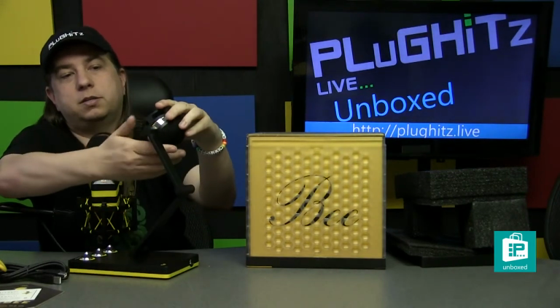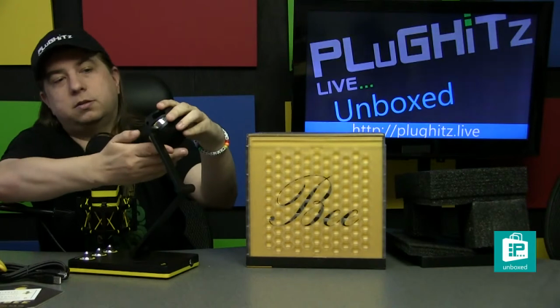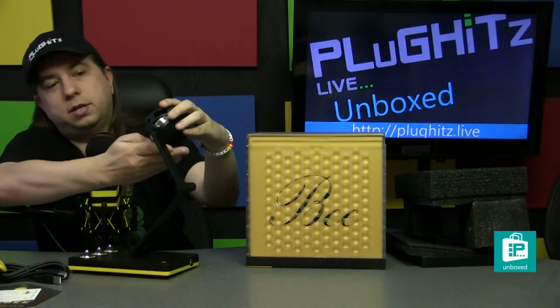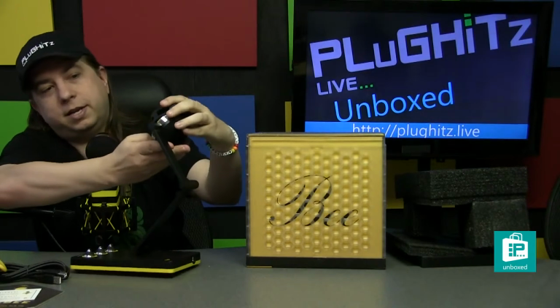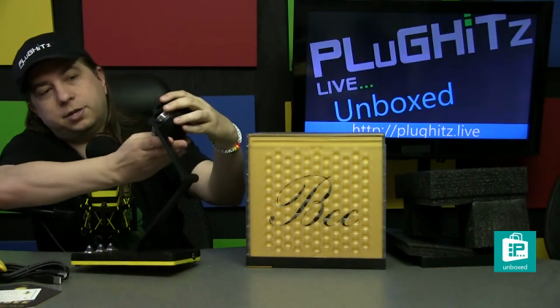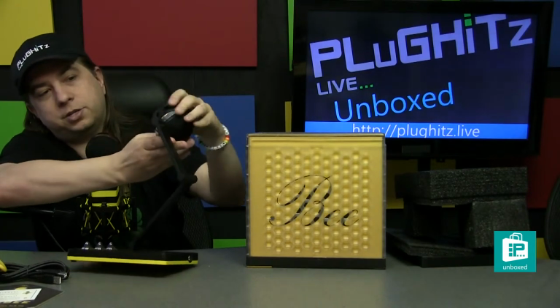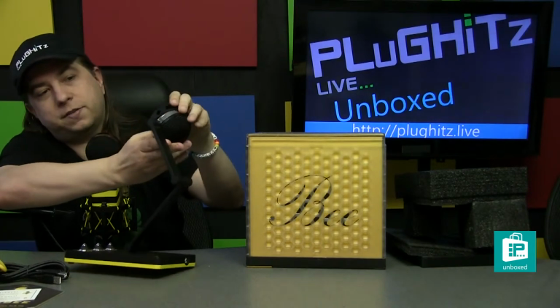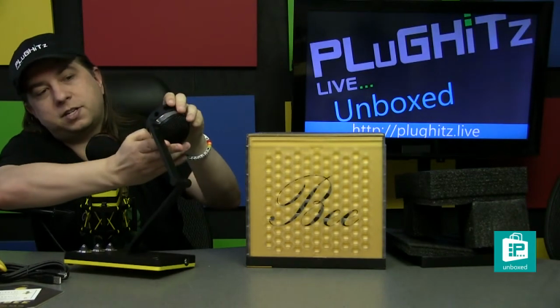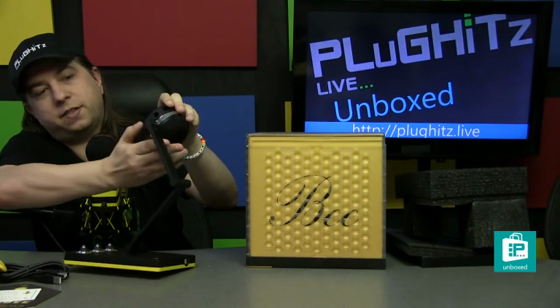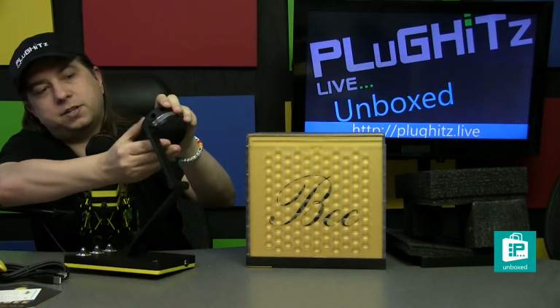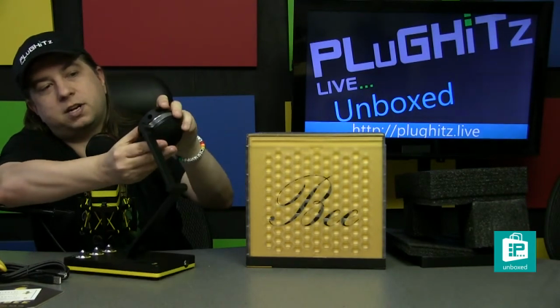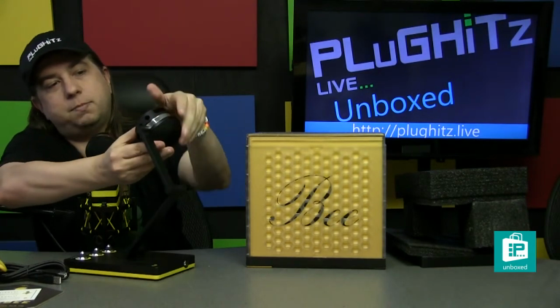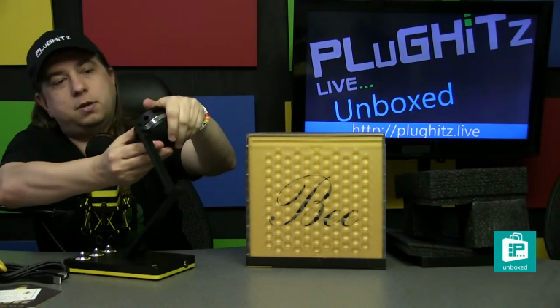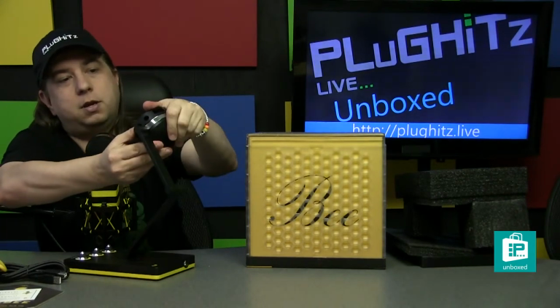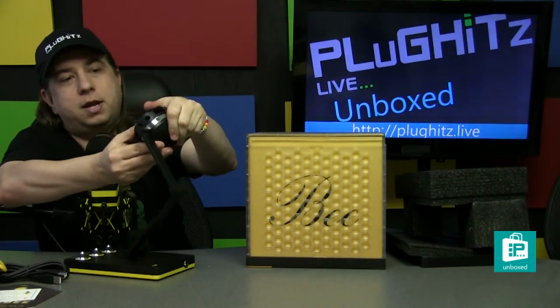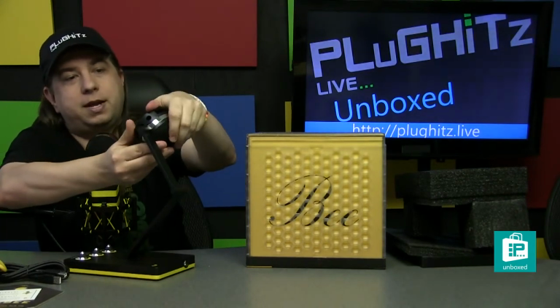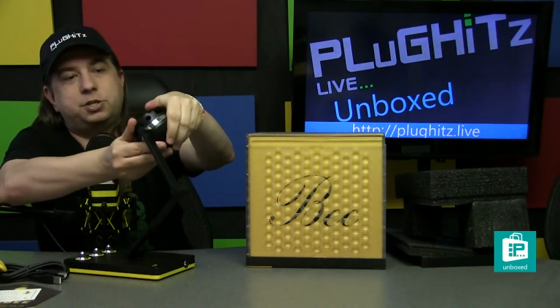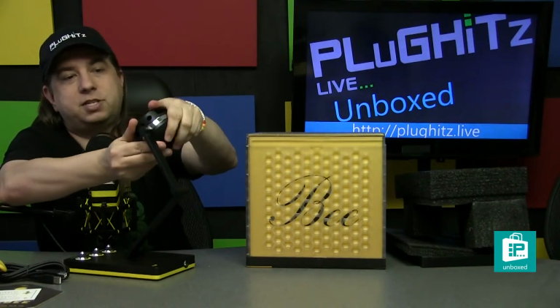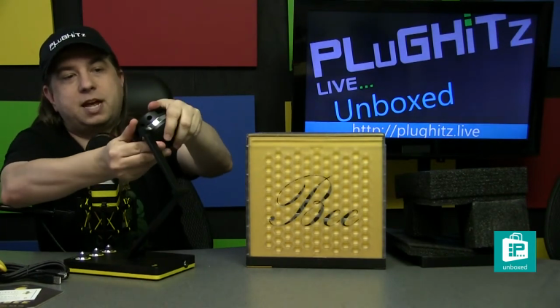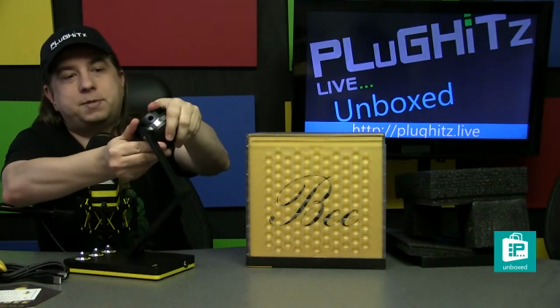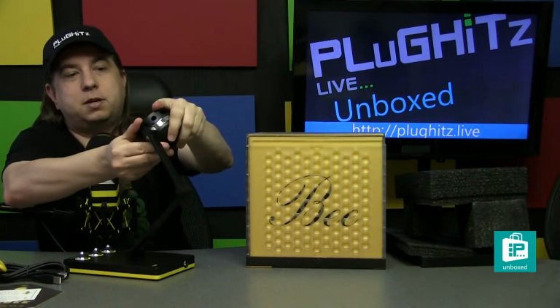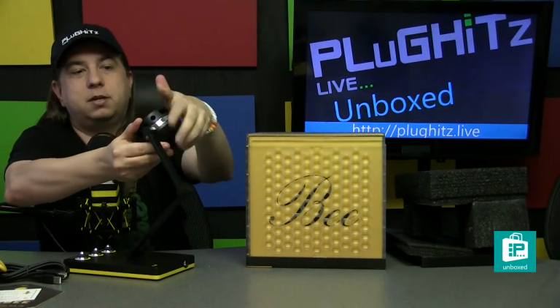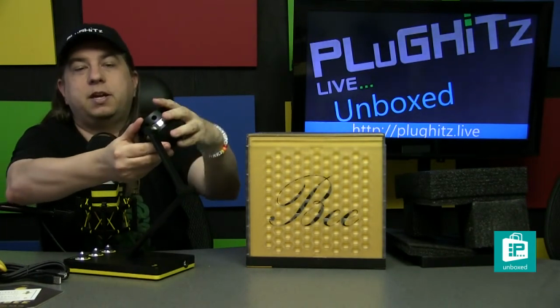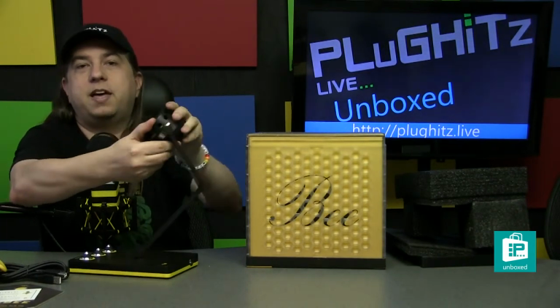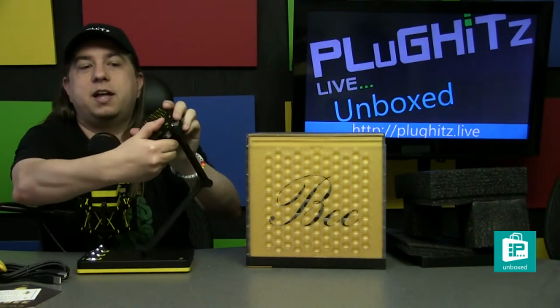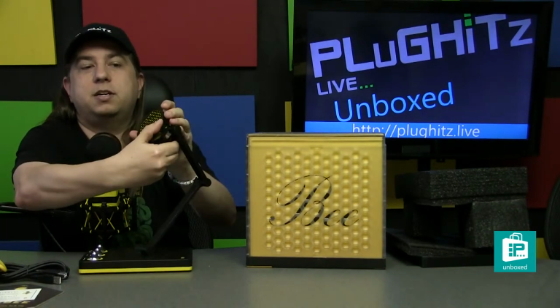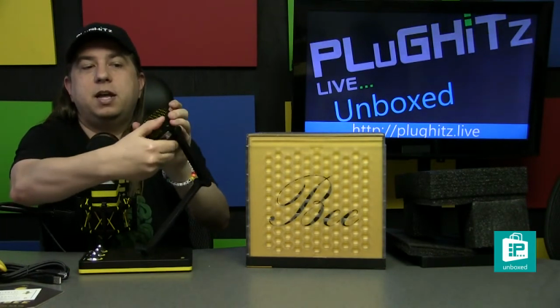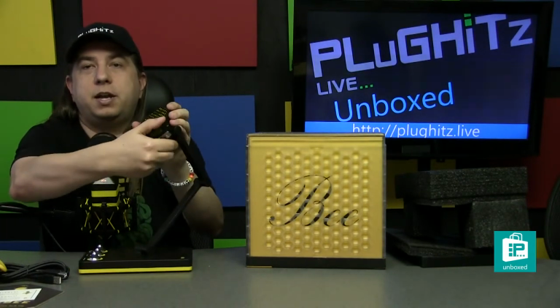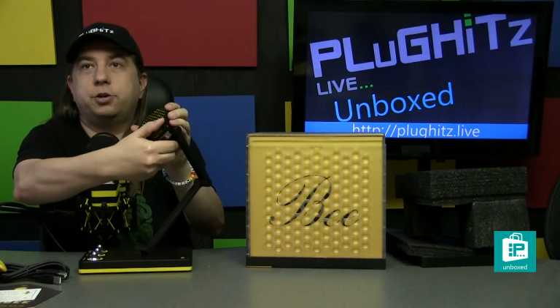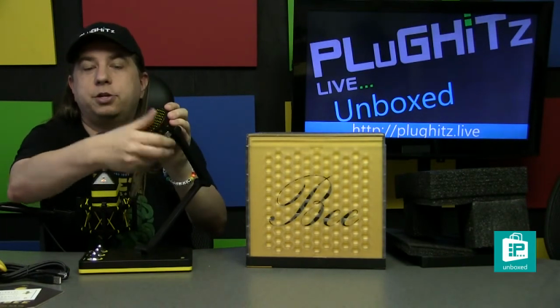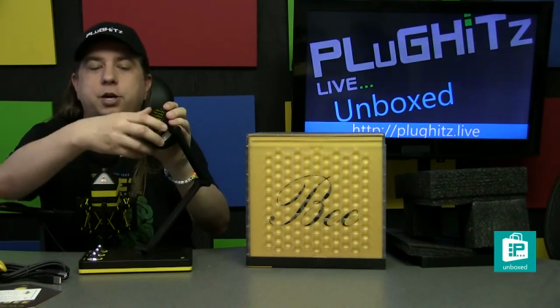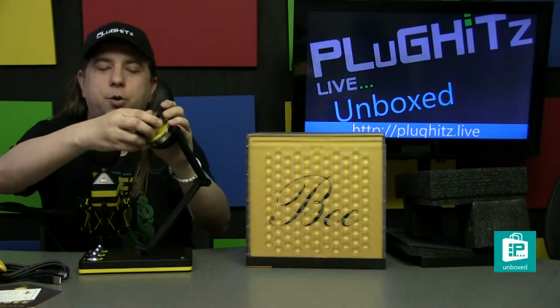The hinge is on the side this time, and it just snaps on like that and you're good to go.